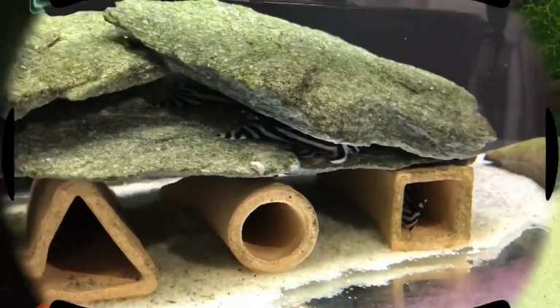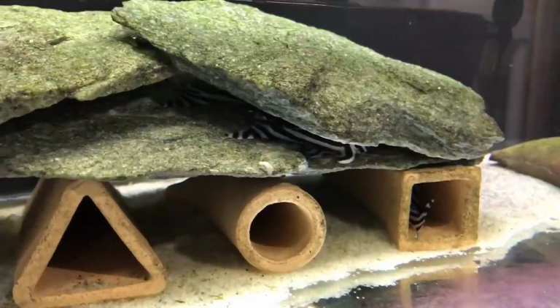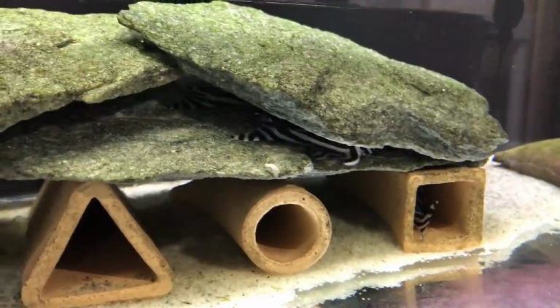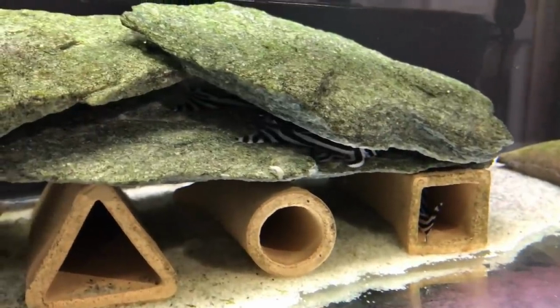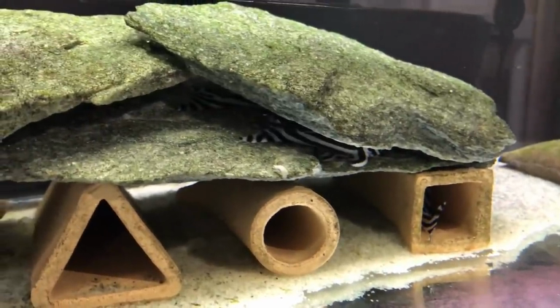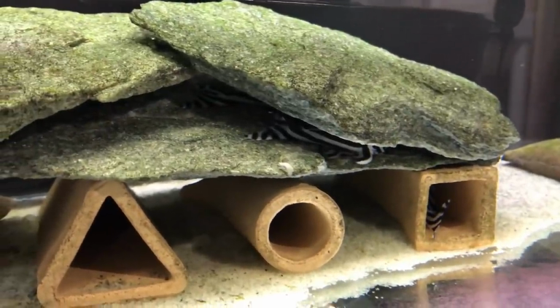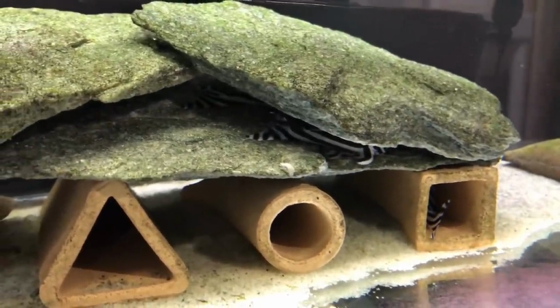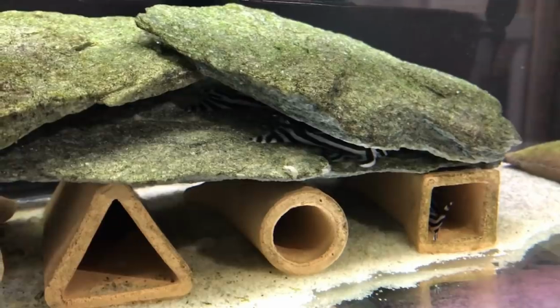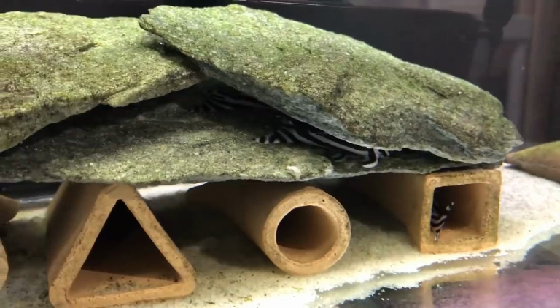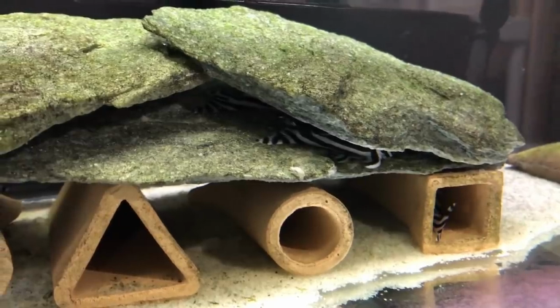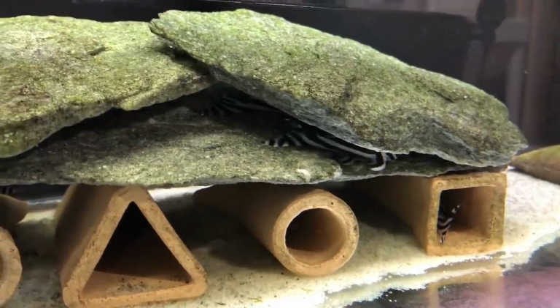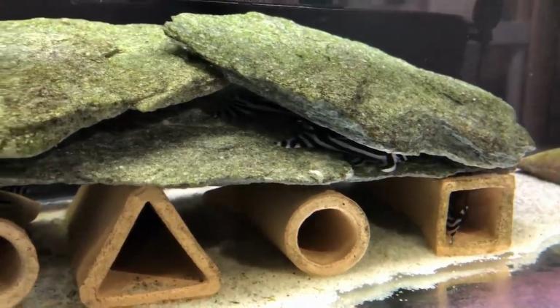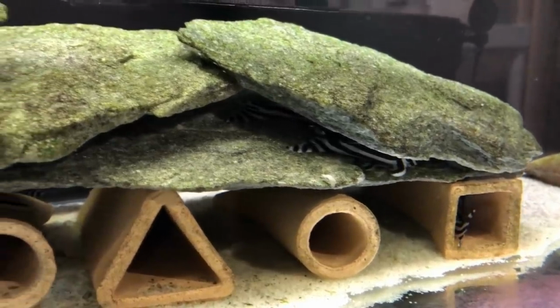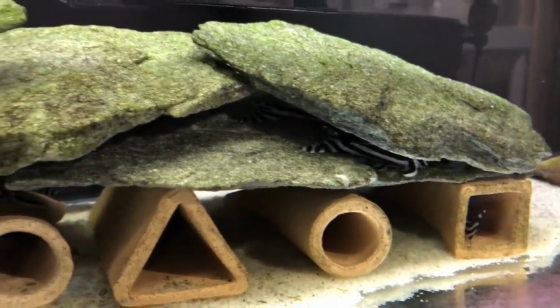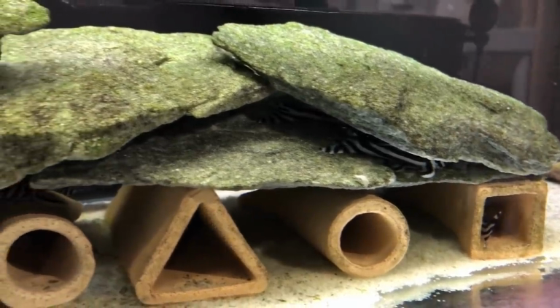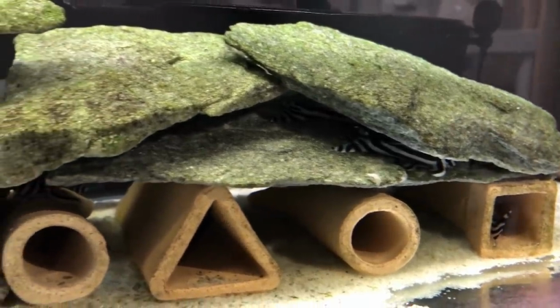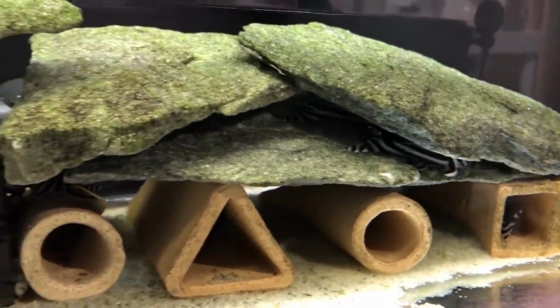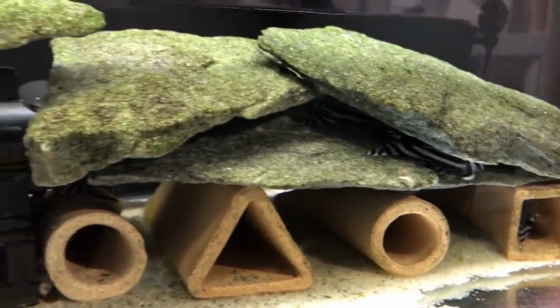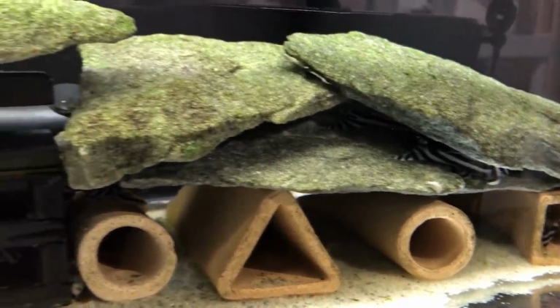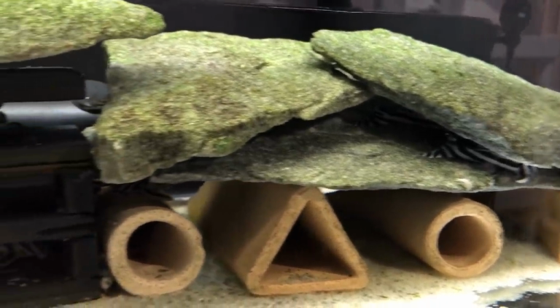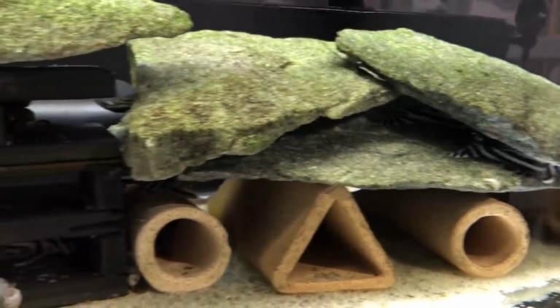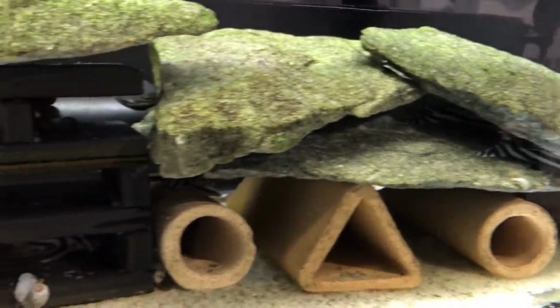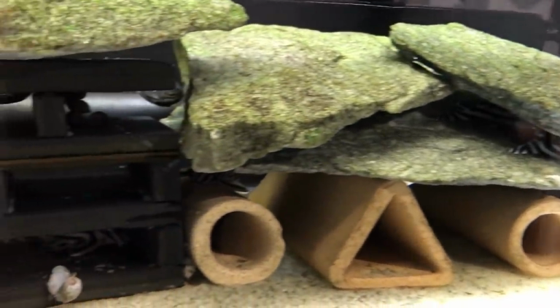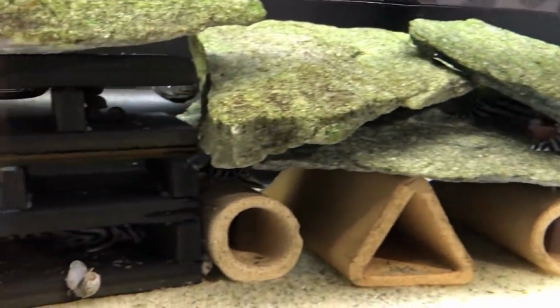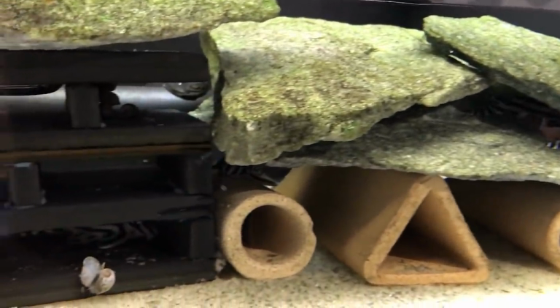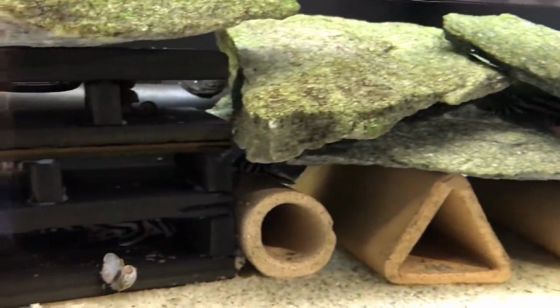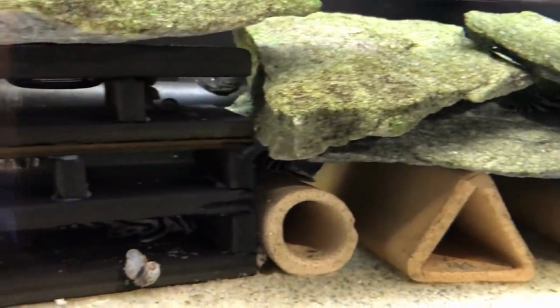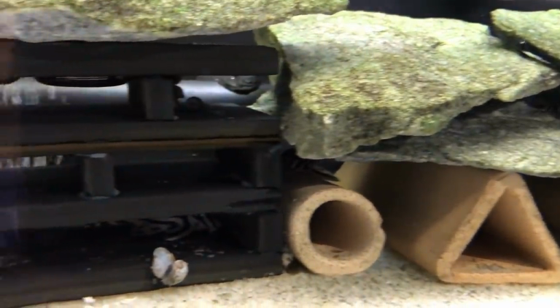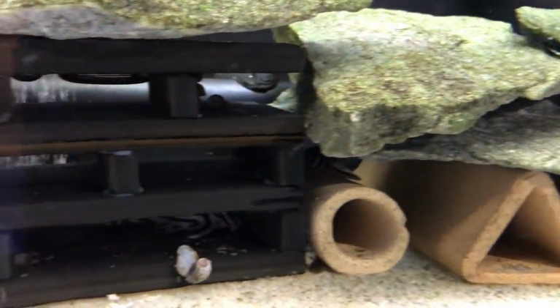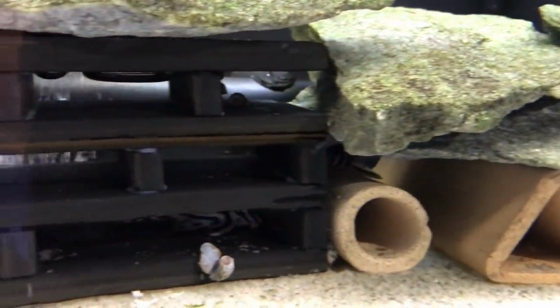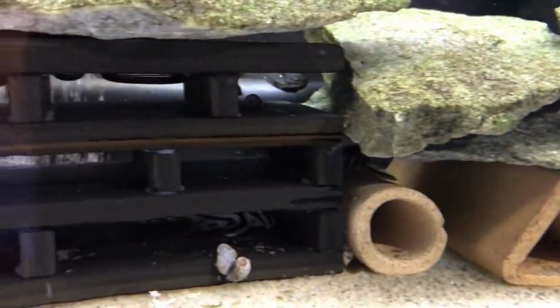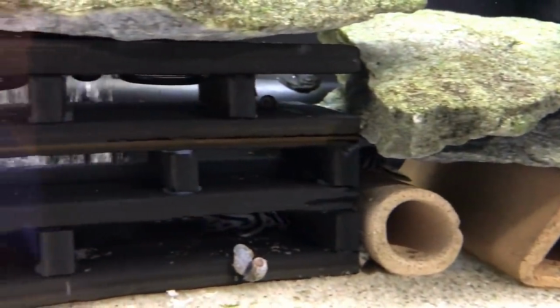This is my 33 long, and this is where I keep my group of adult Zebra Plecos.